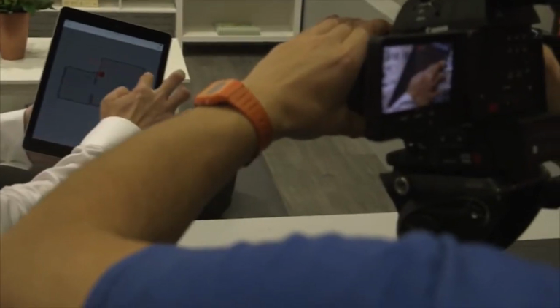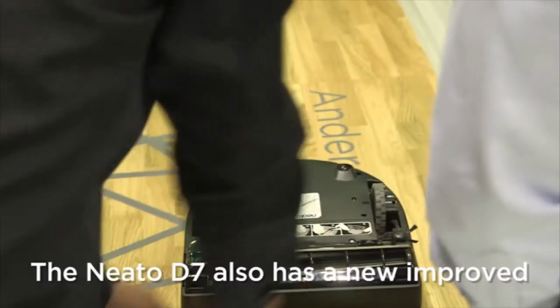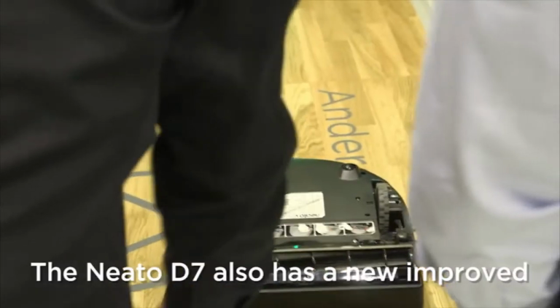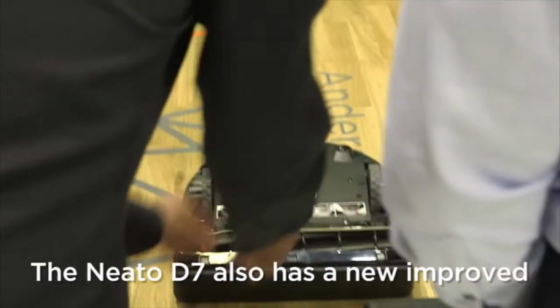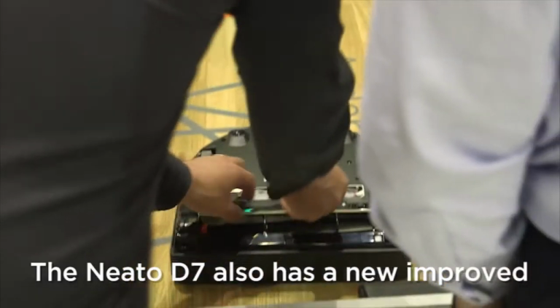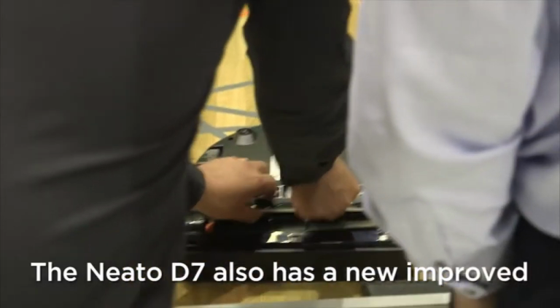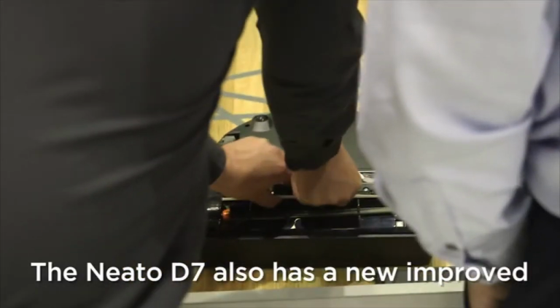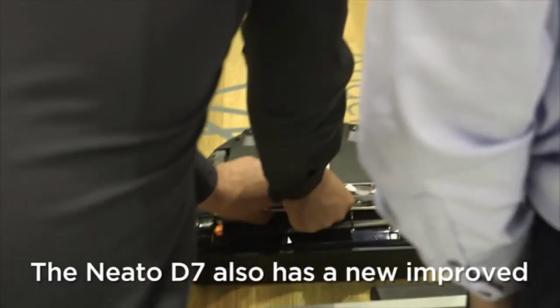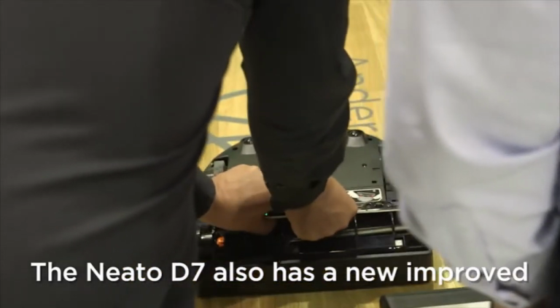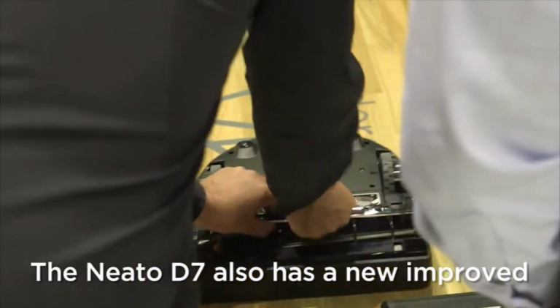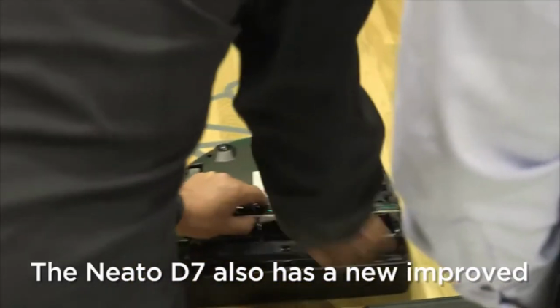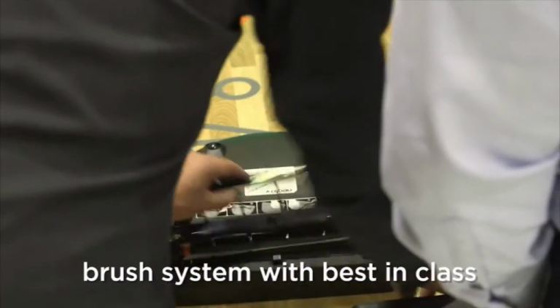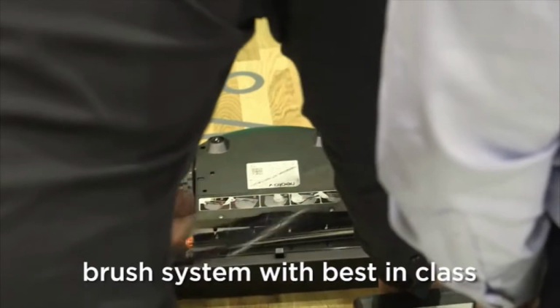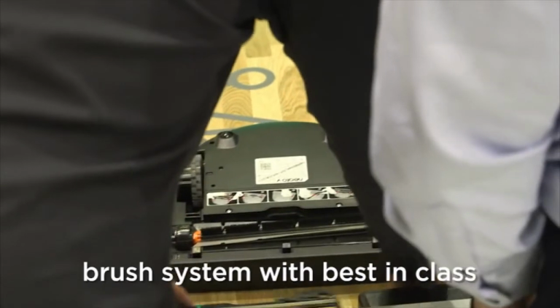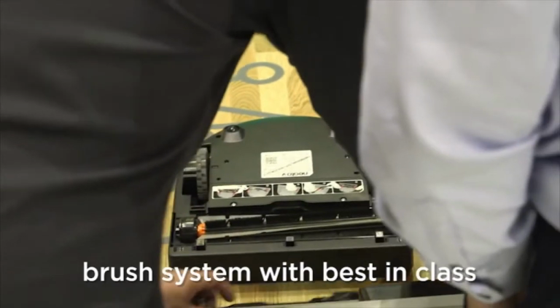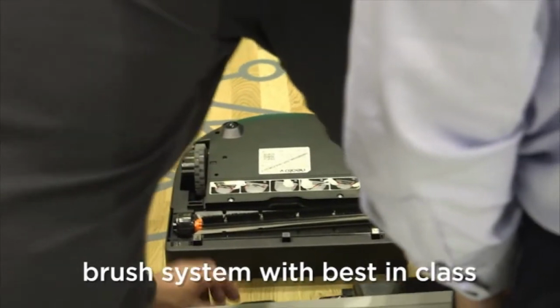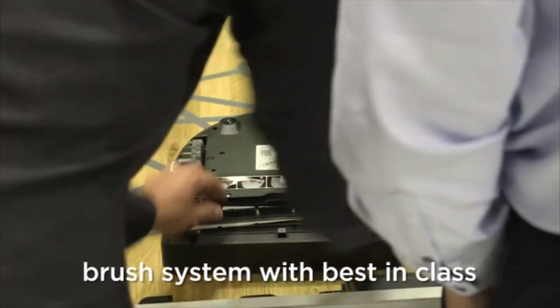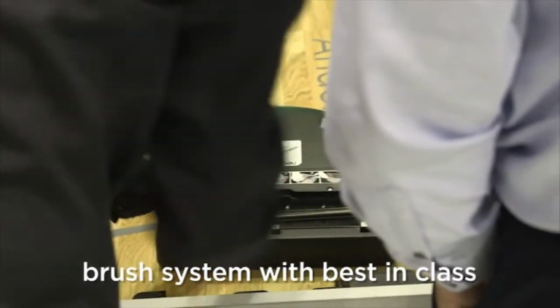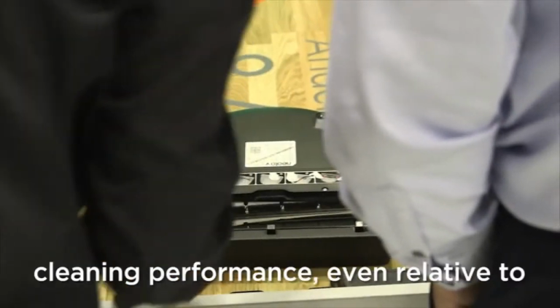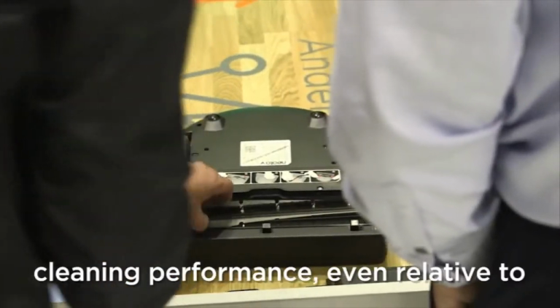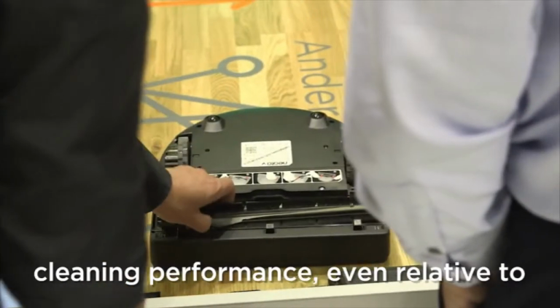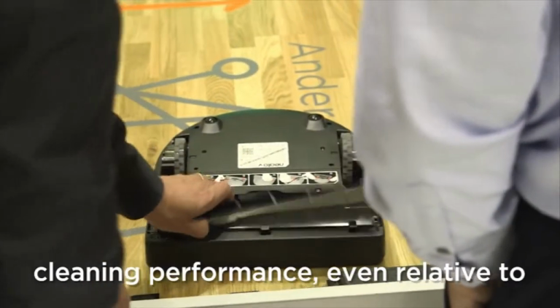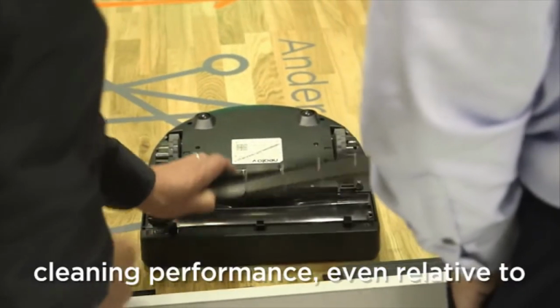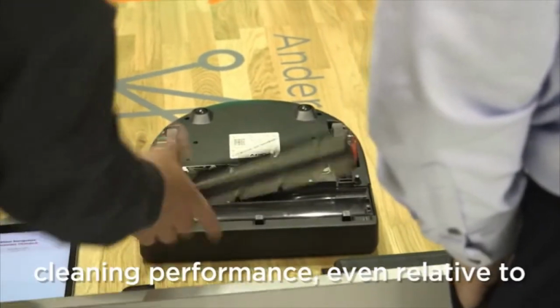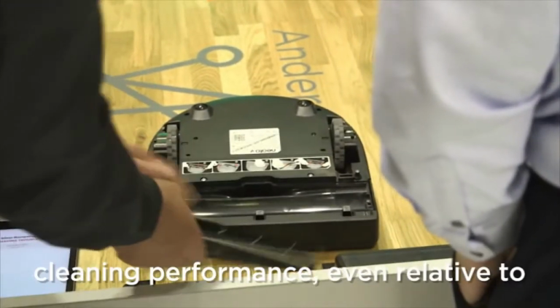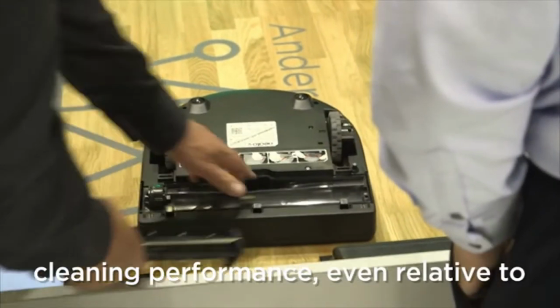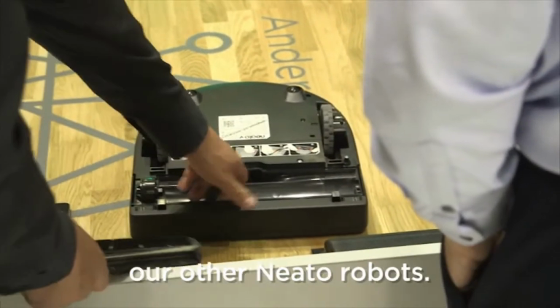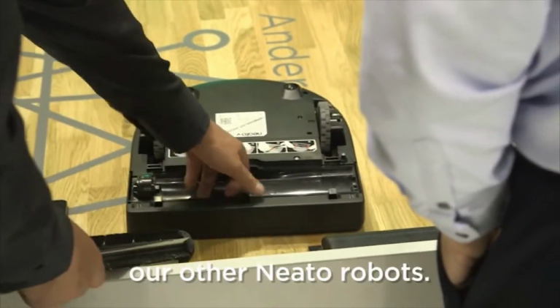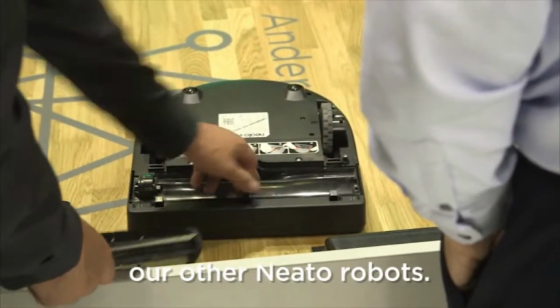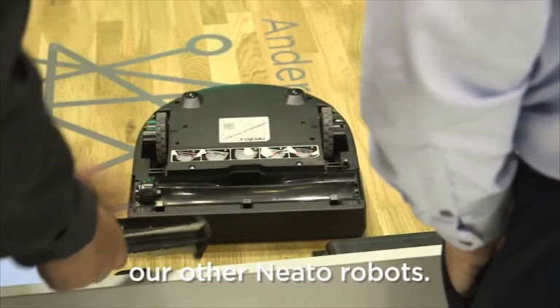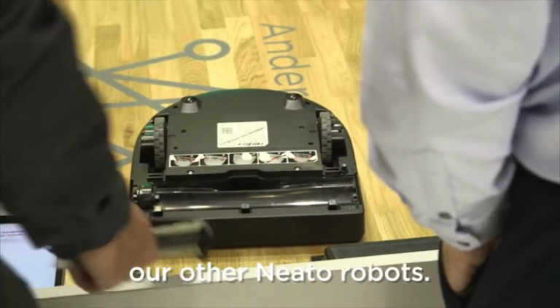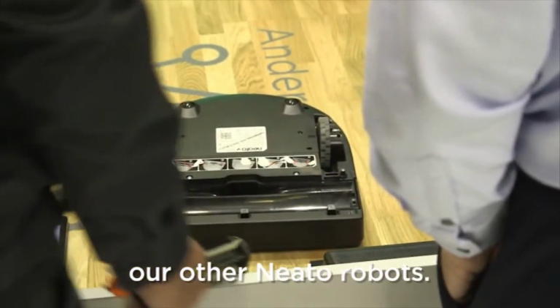The Neato D7 also has a new improved brush system with best-in-class cleaning performance, even relative to our other Neato robots.